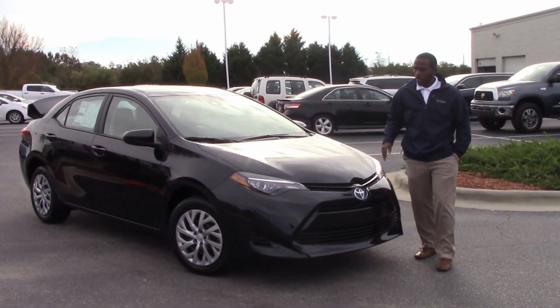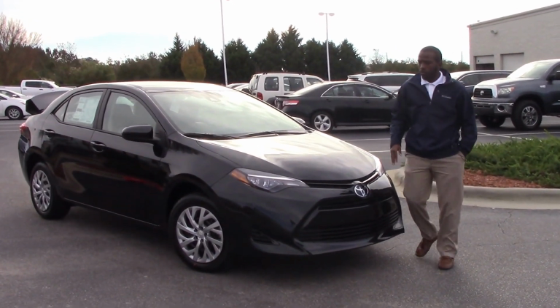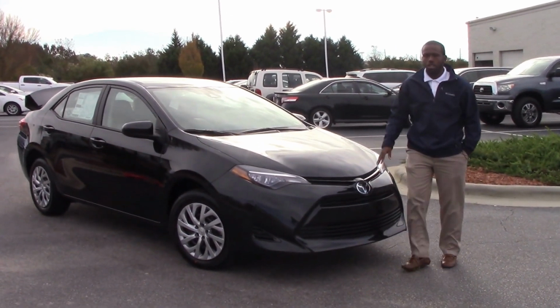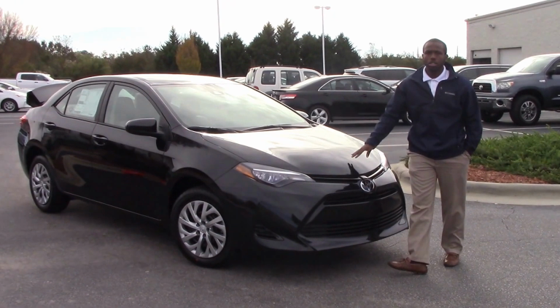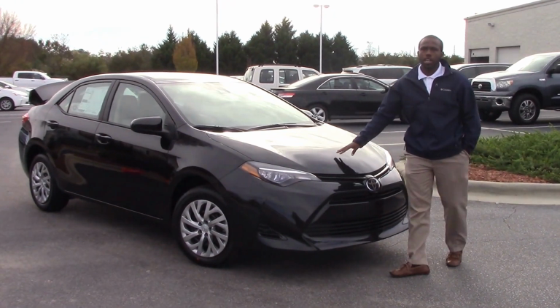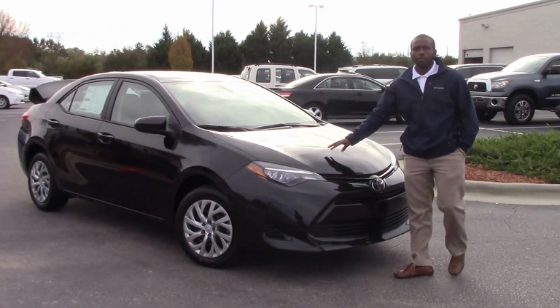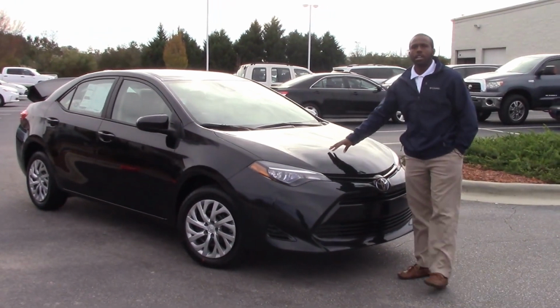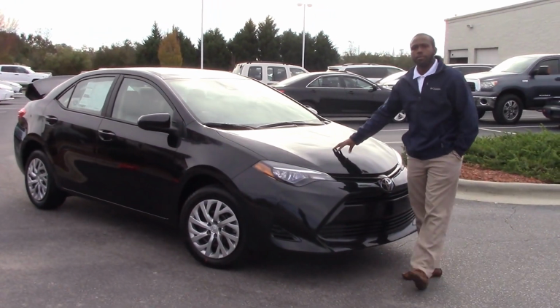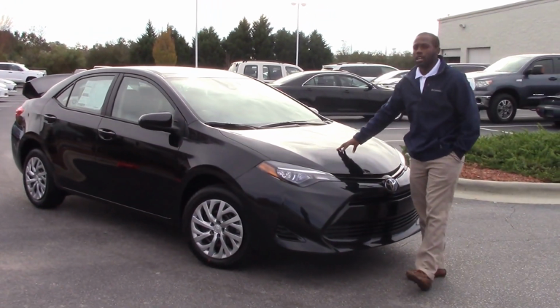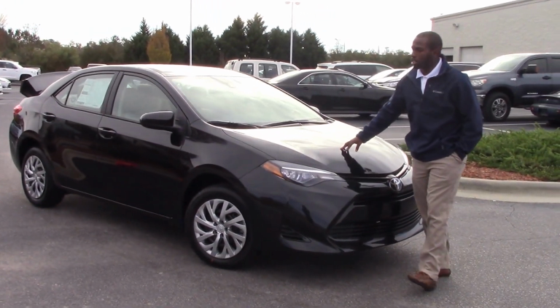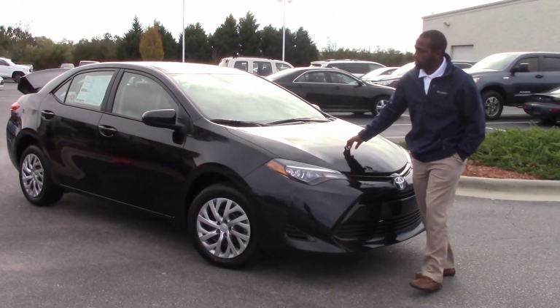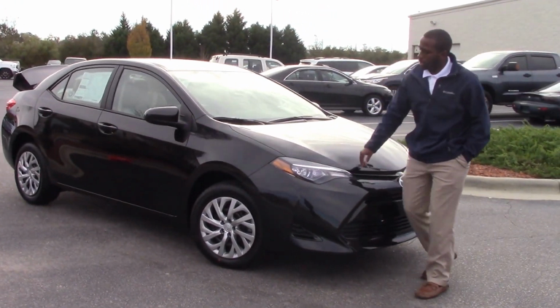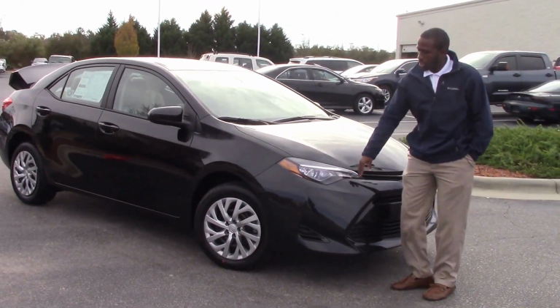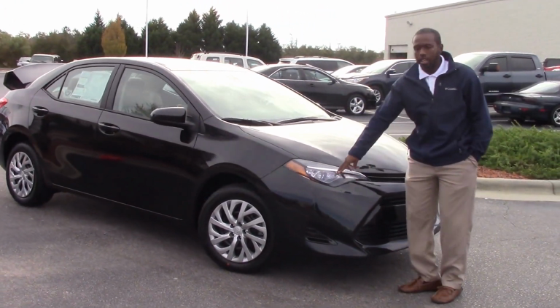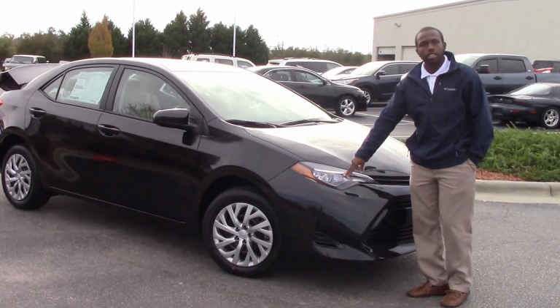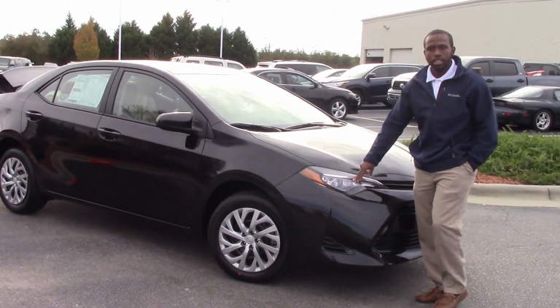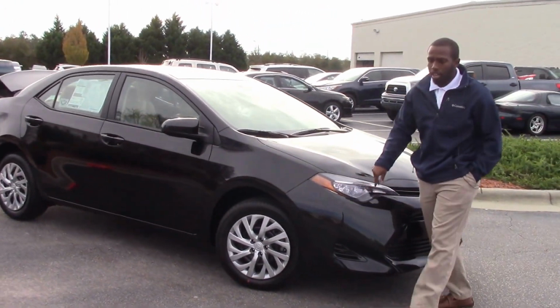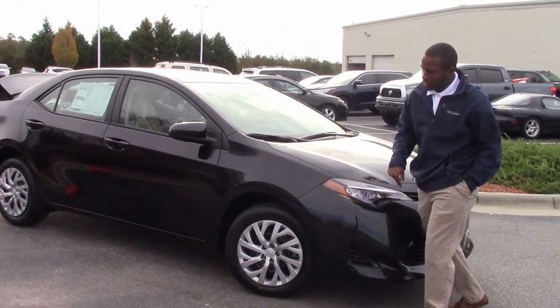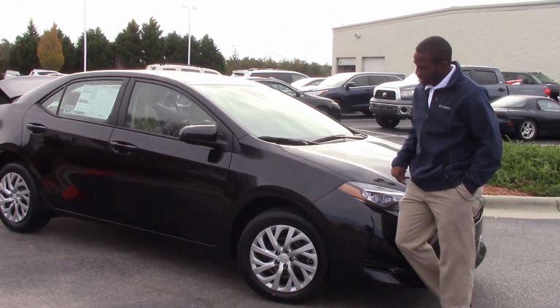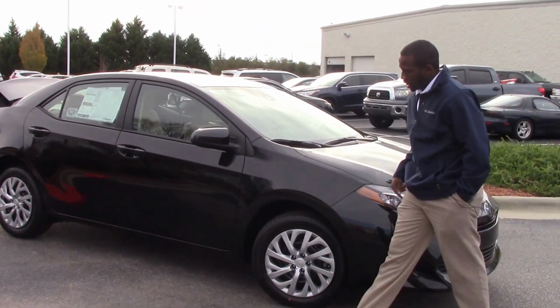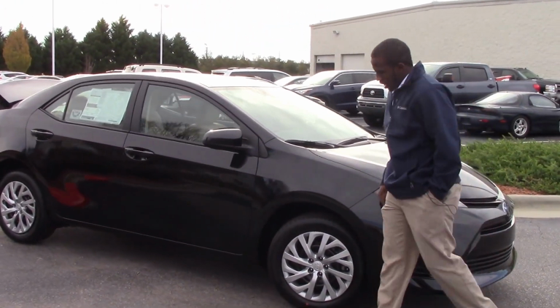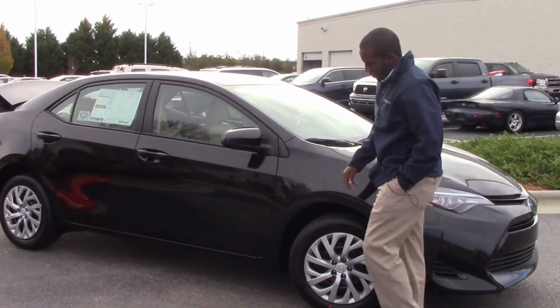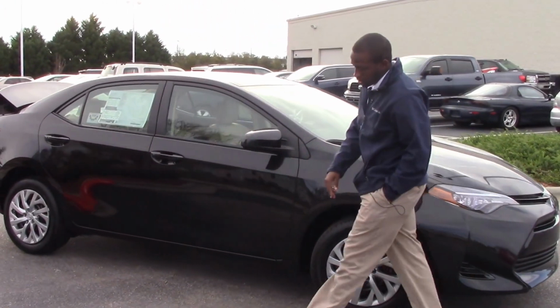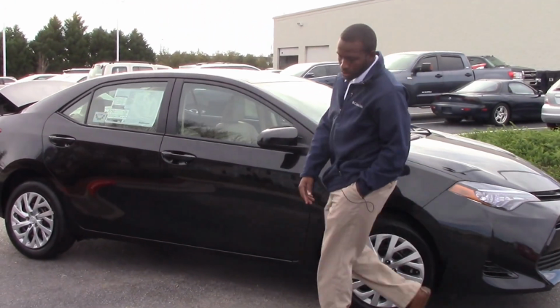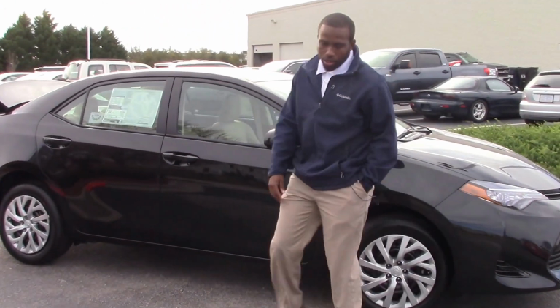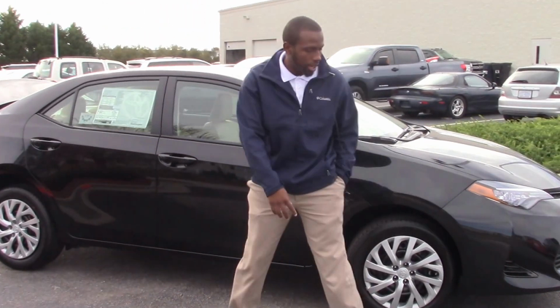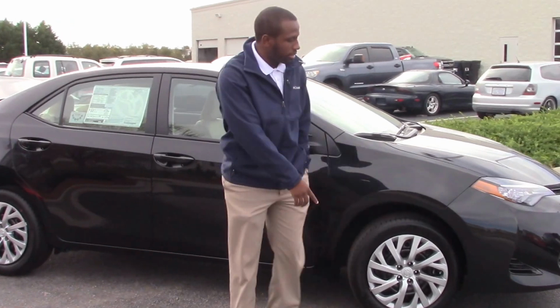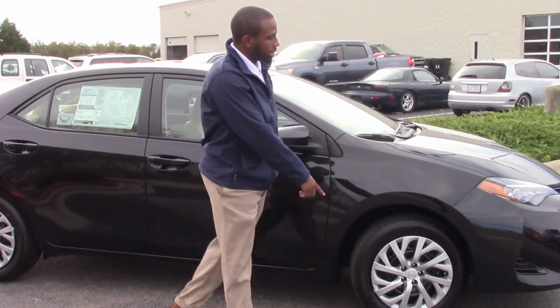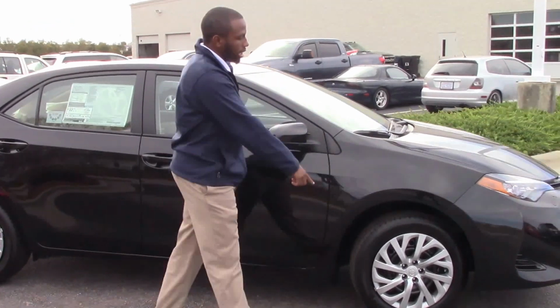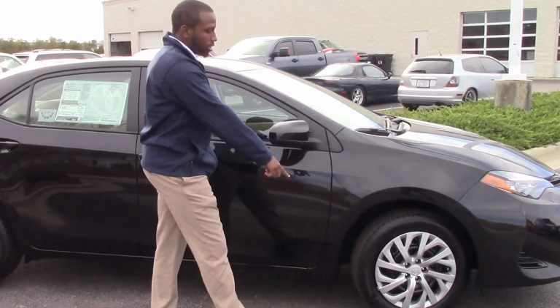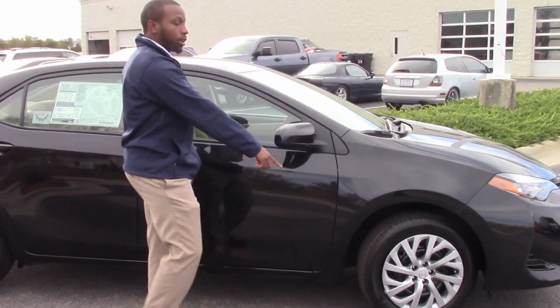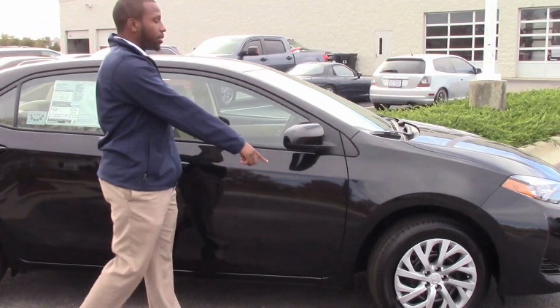For your color we have a midnight black color, your LED lights, and around to your wheels we have 16 inch wheels.